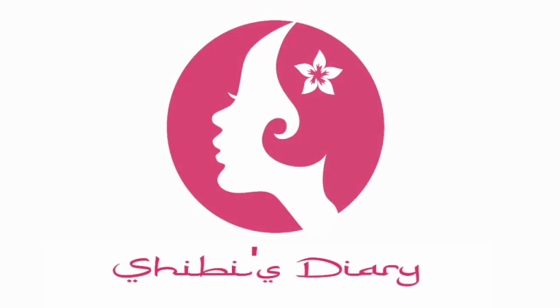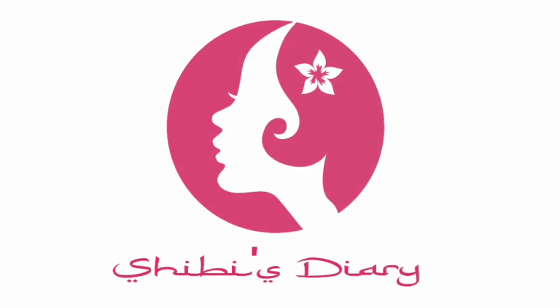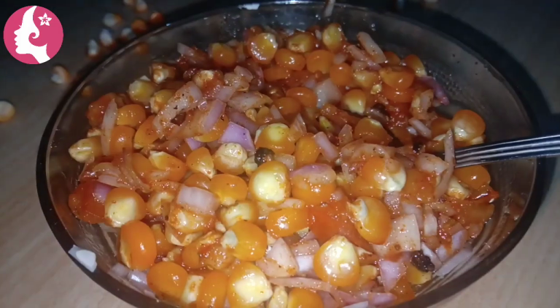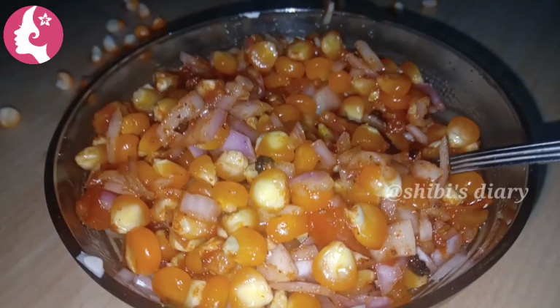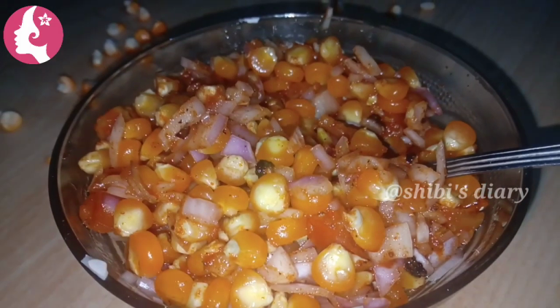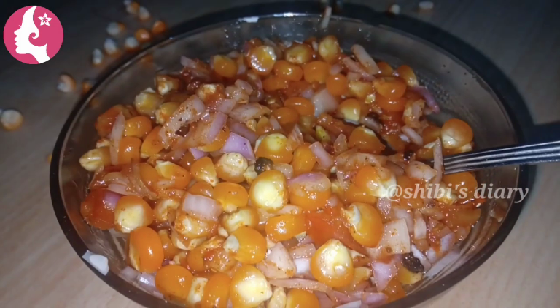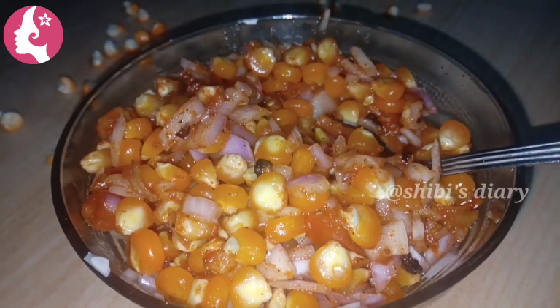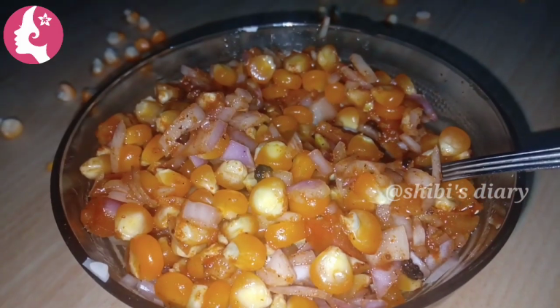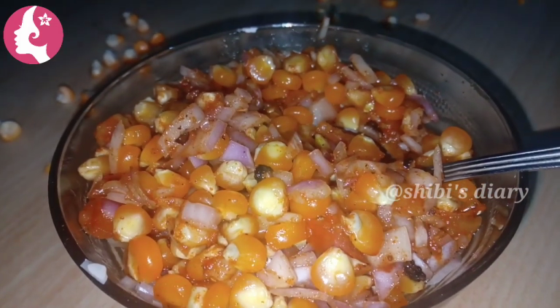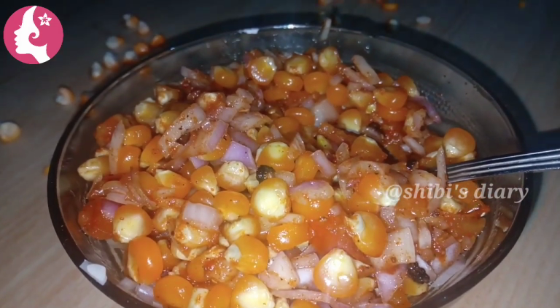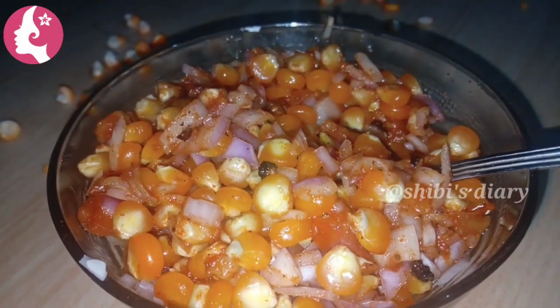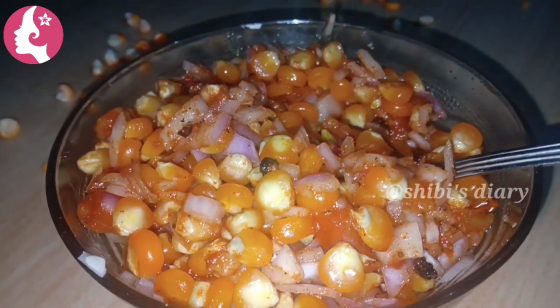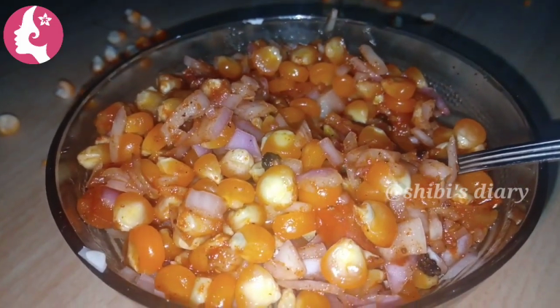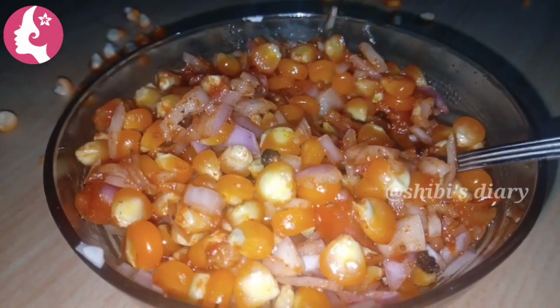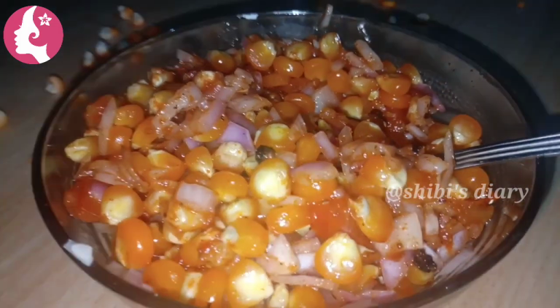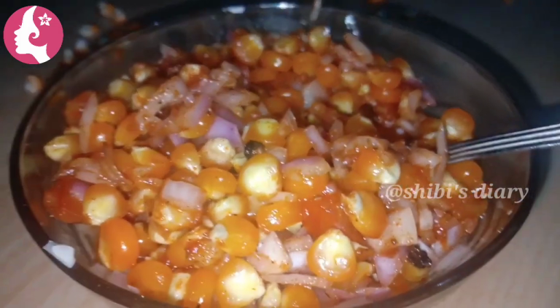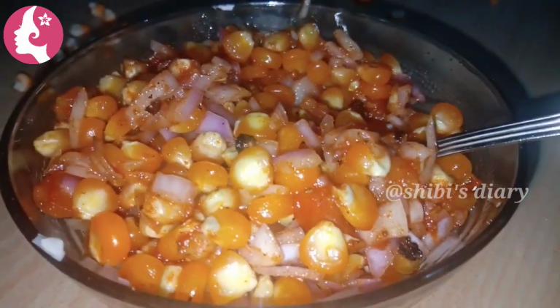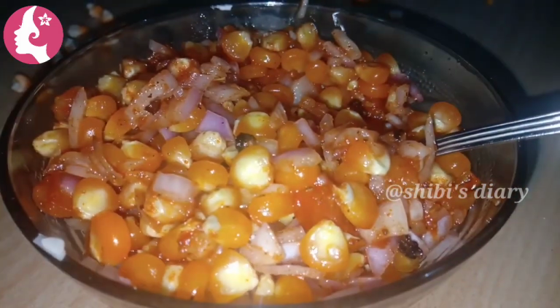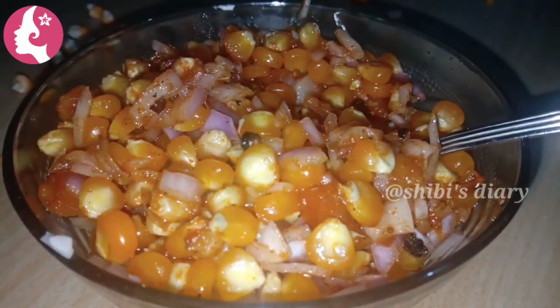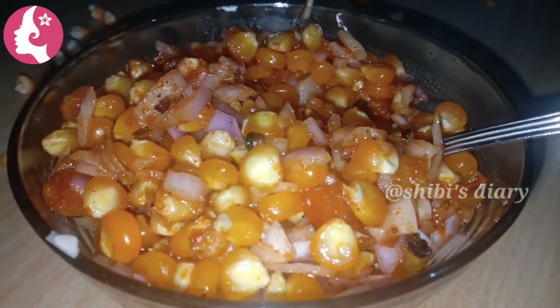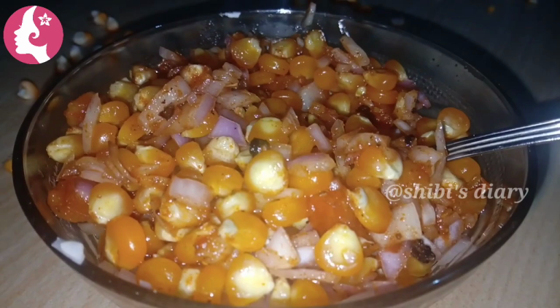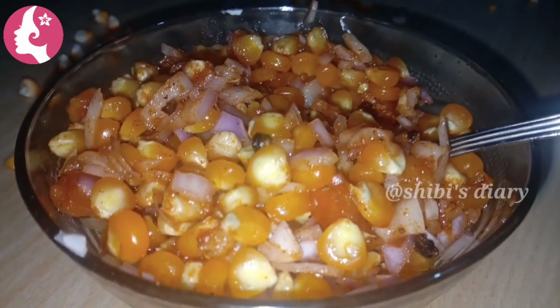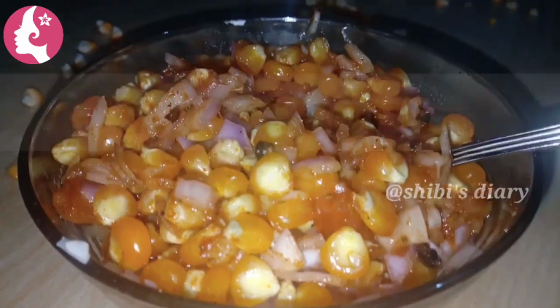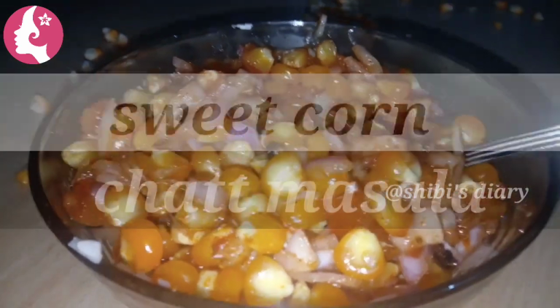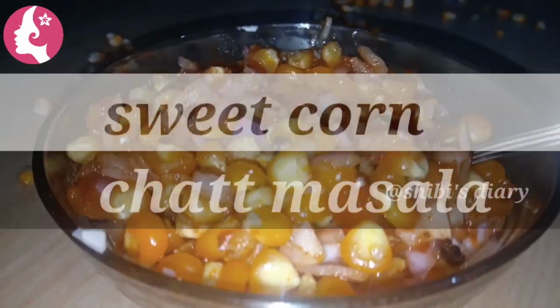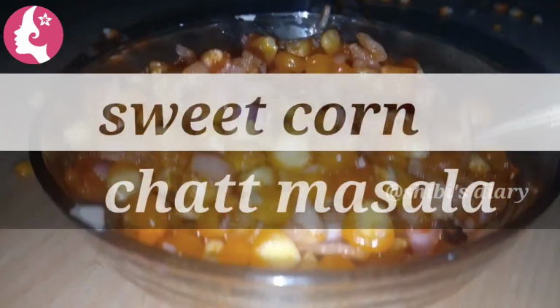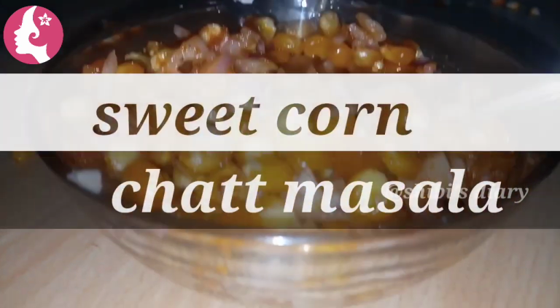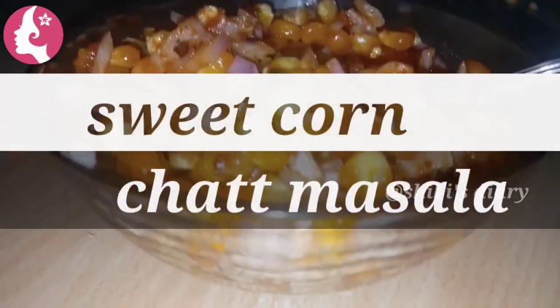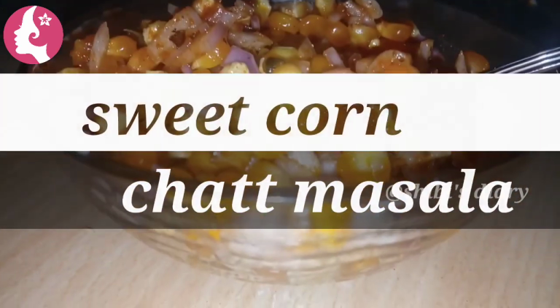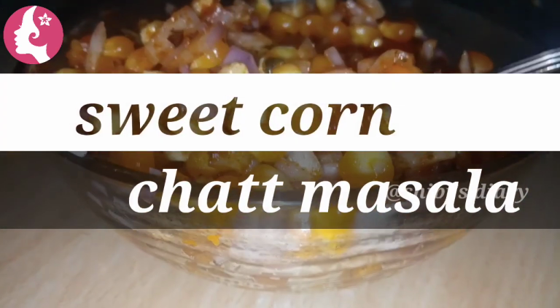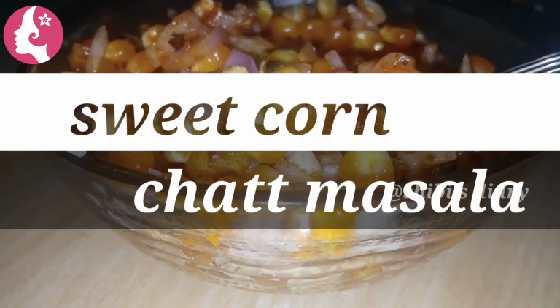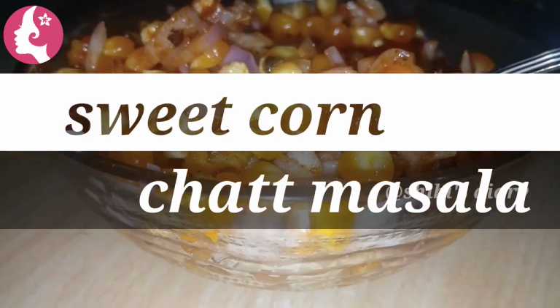Hi Friends! Welcome back again to Shibby's Dairy! This recipe is a very tasty recipe.